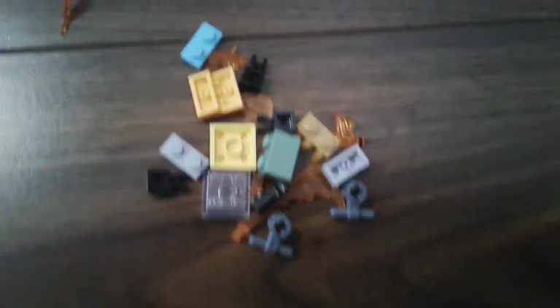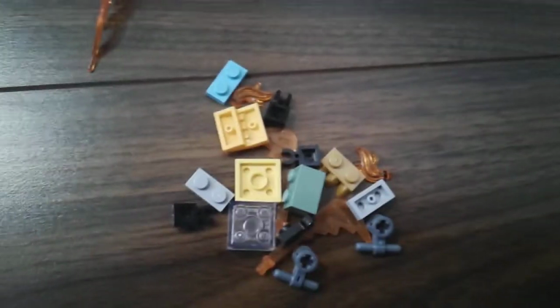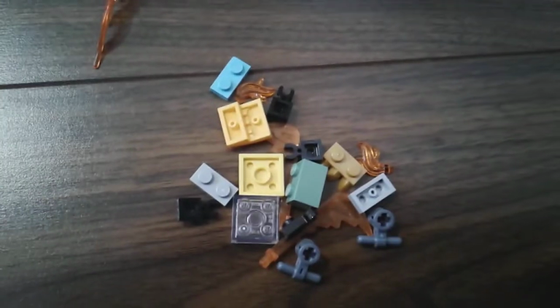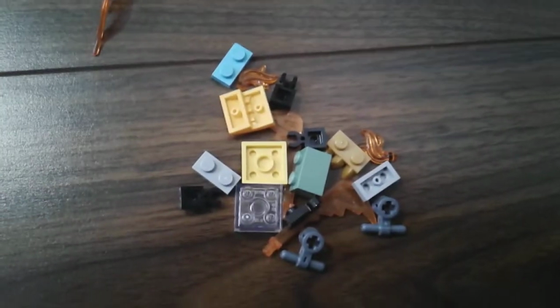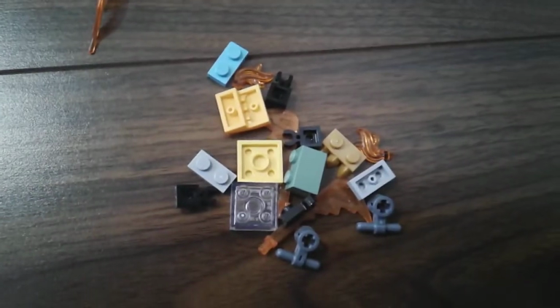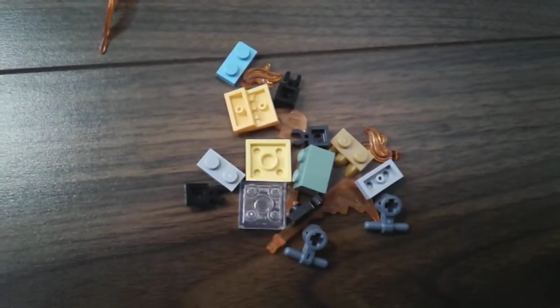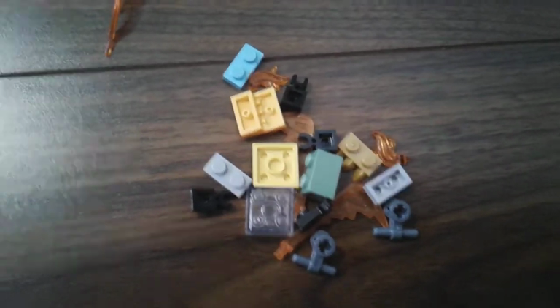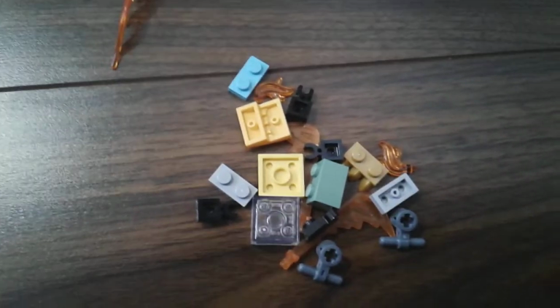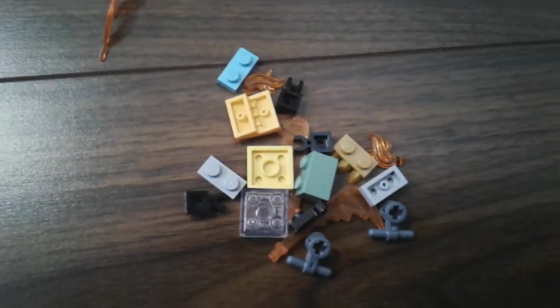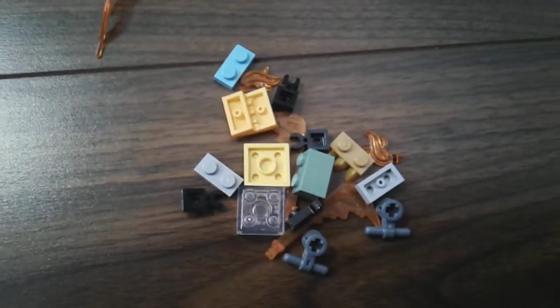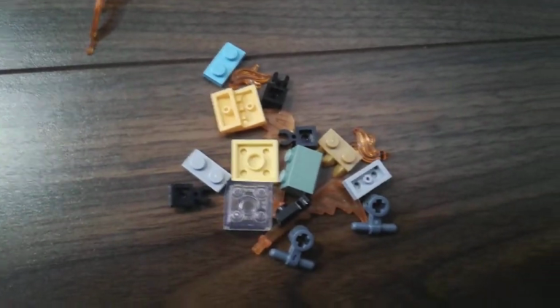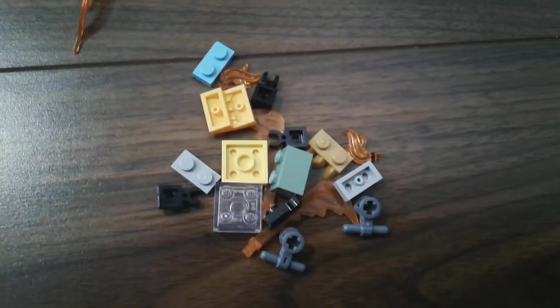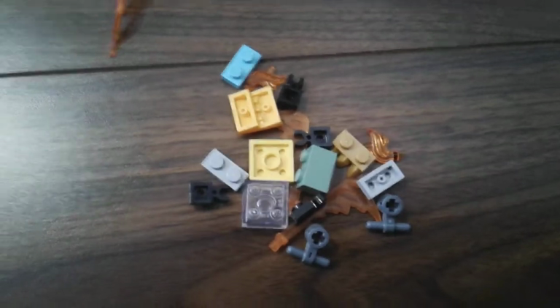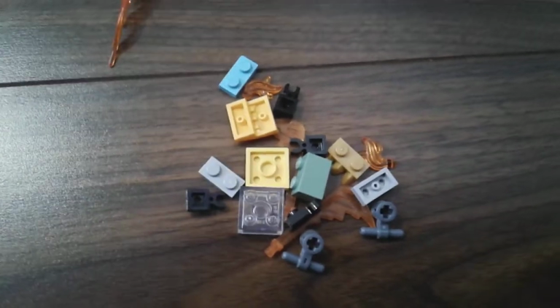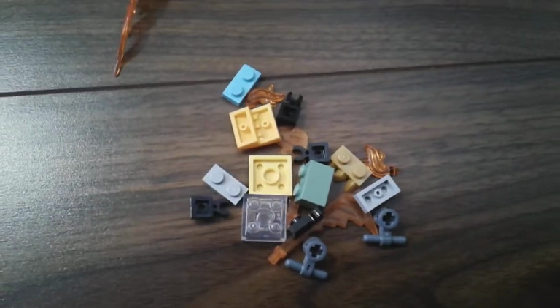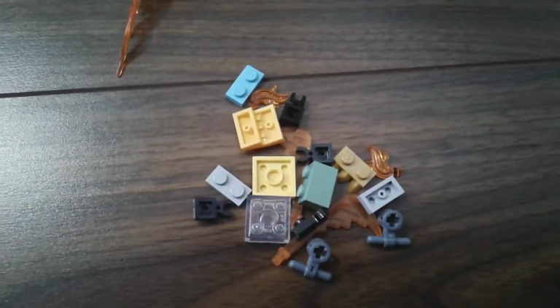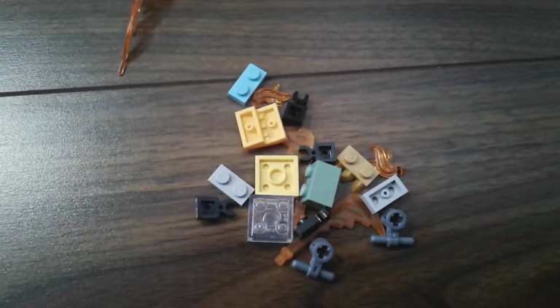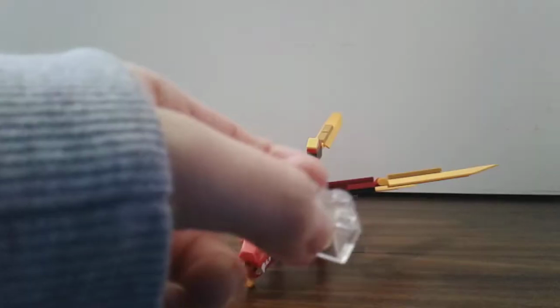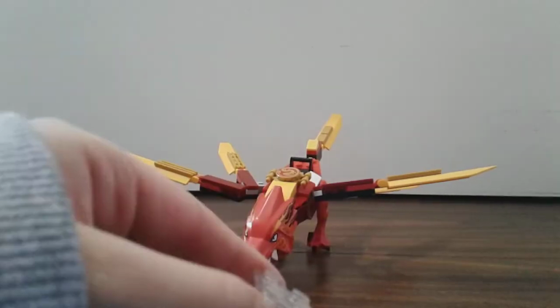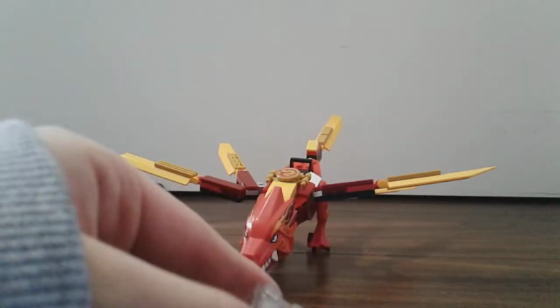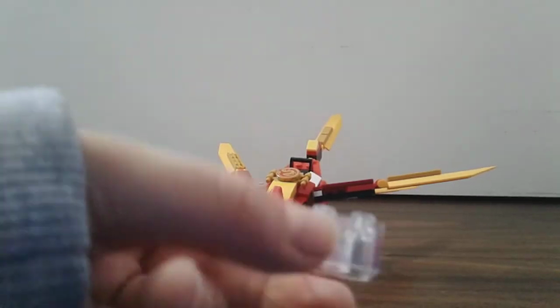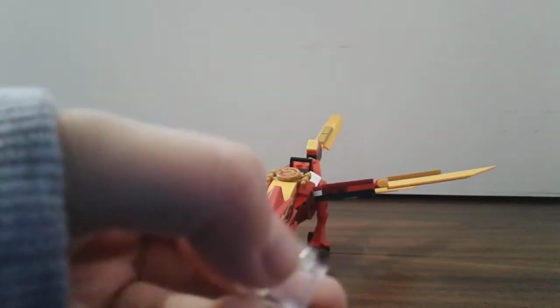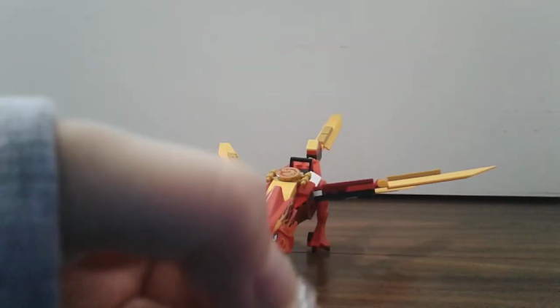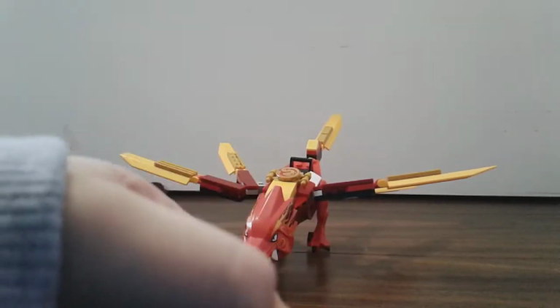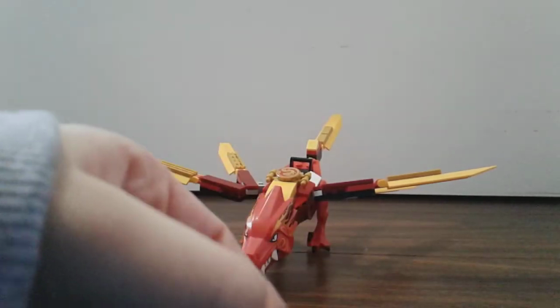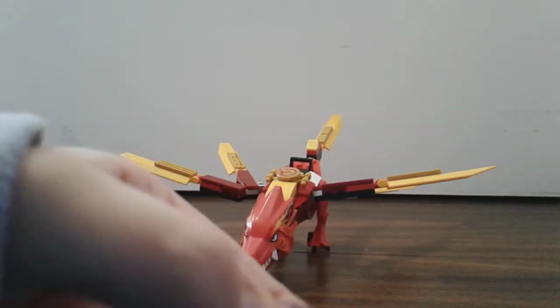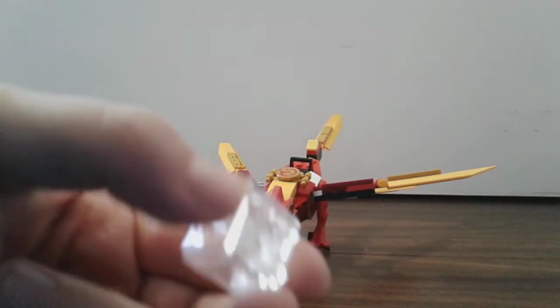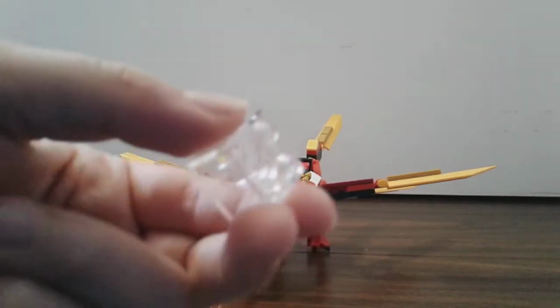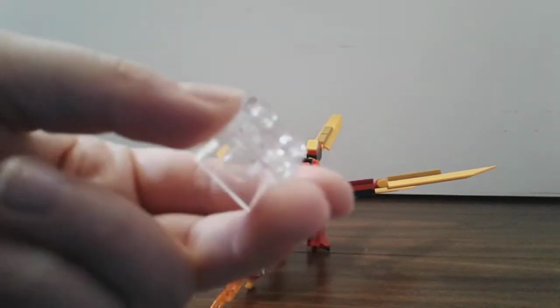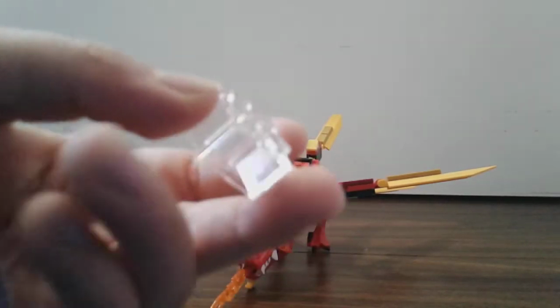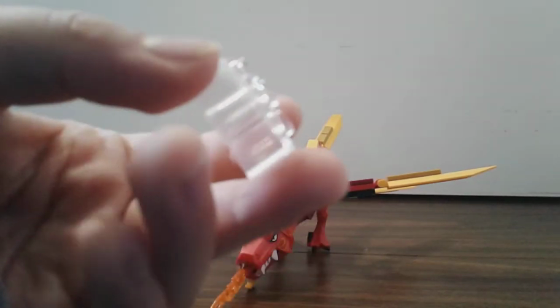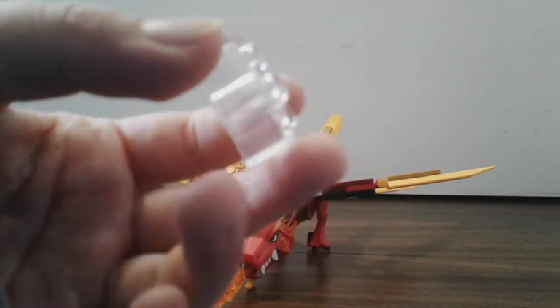Now let's show you how to build it. These are the pieces you're going to use, so let's get started.